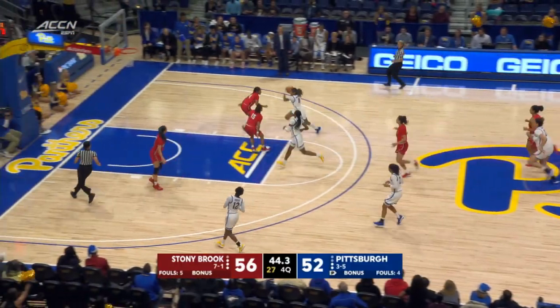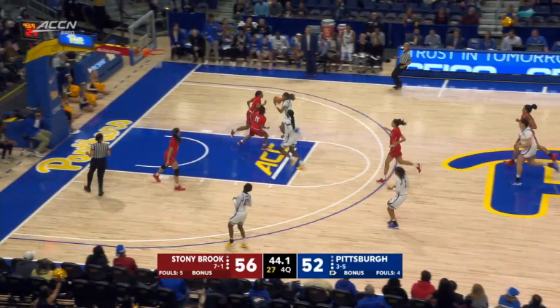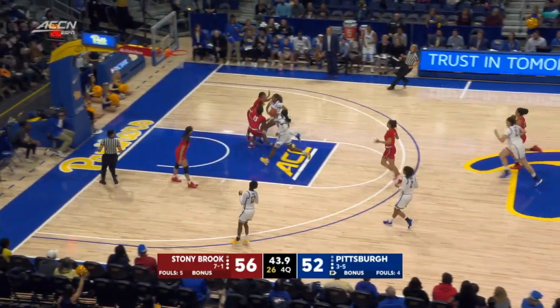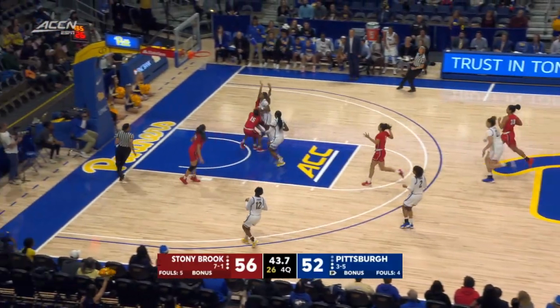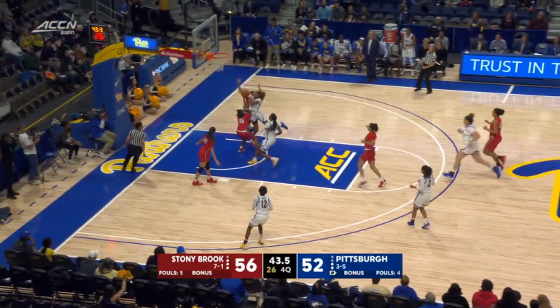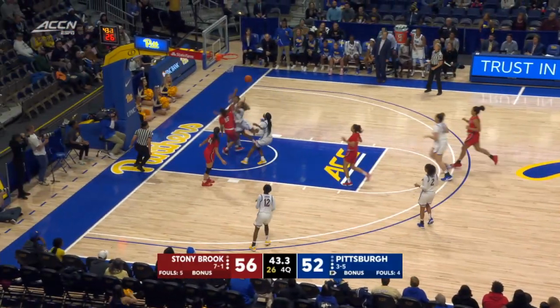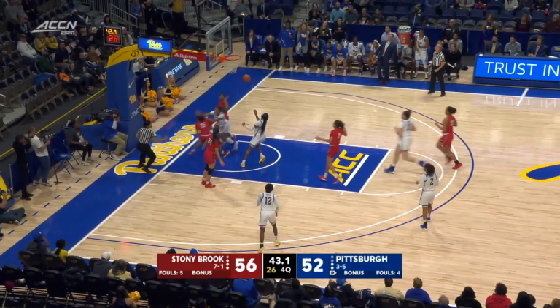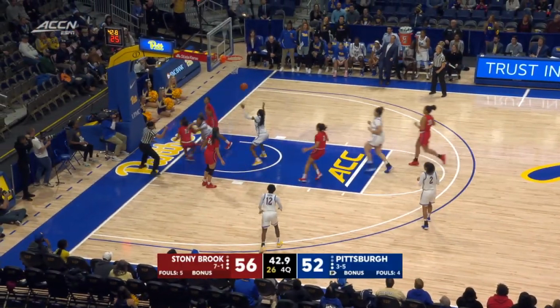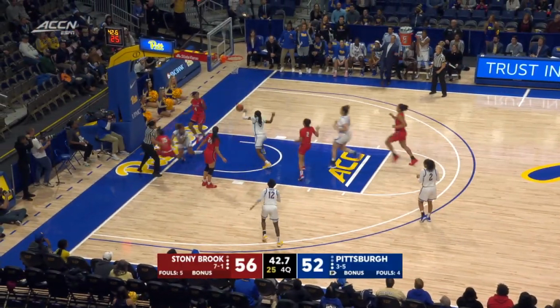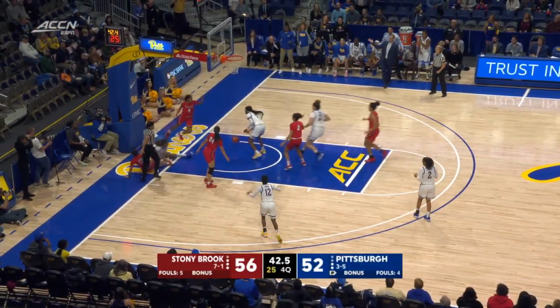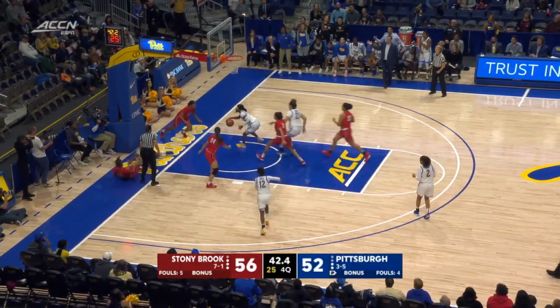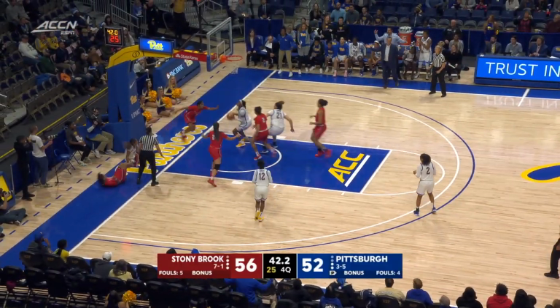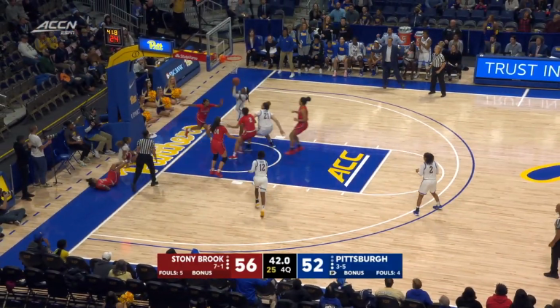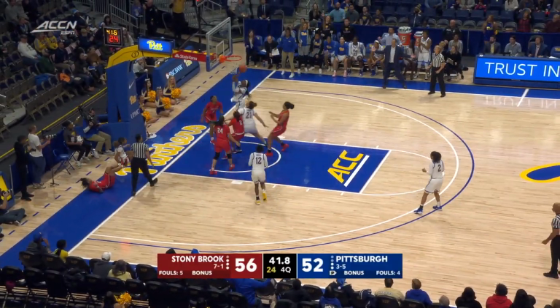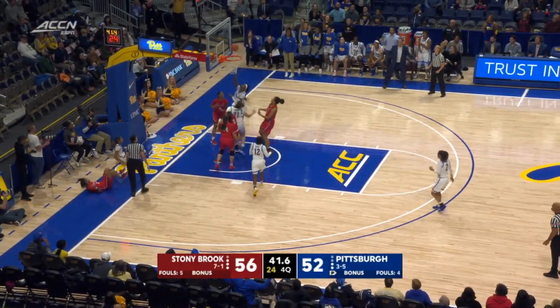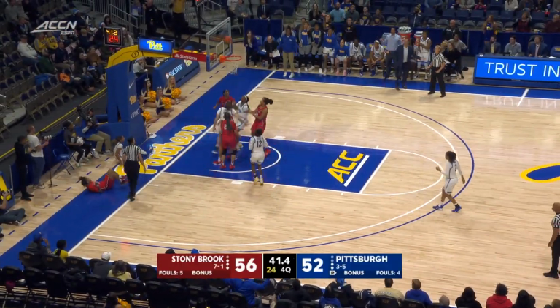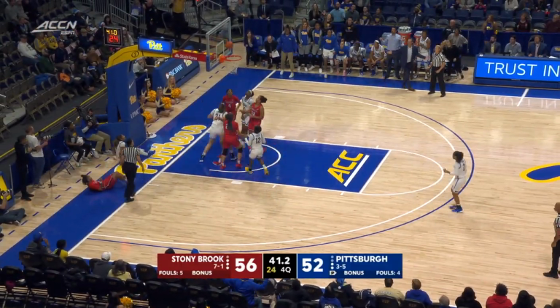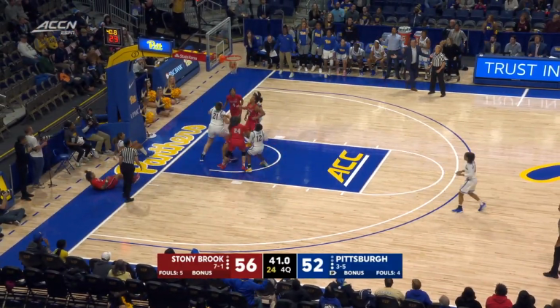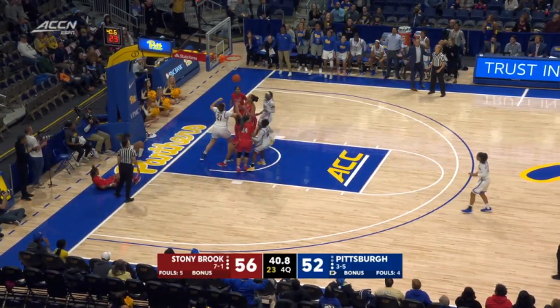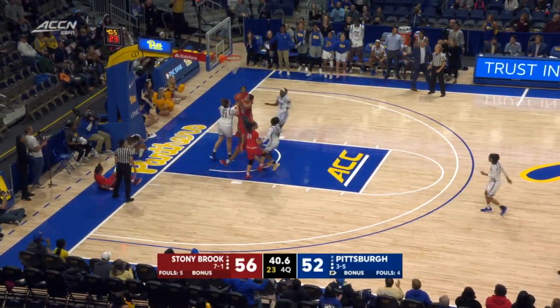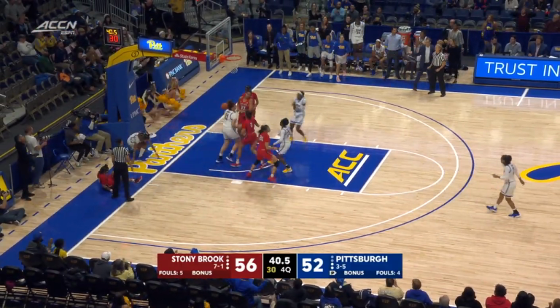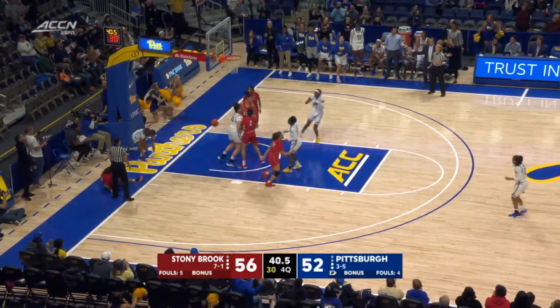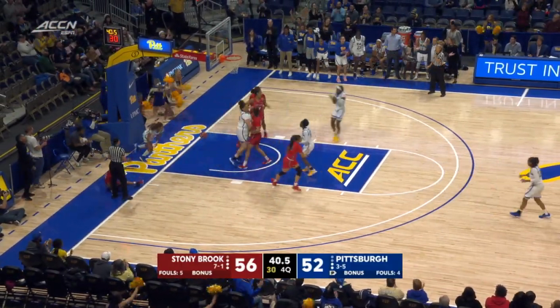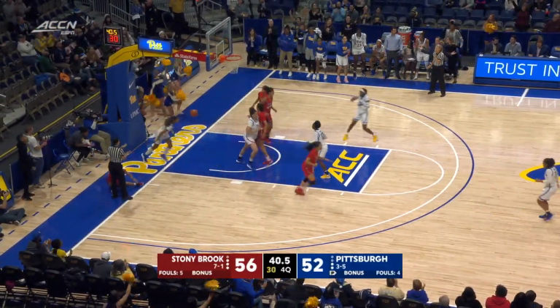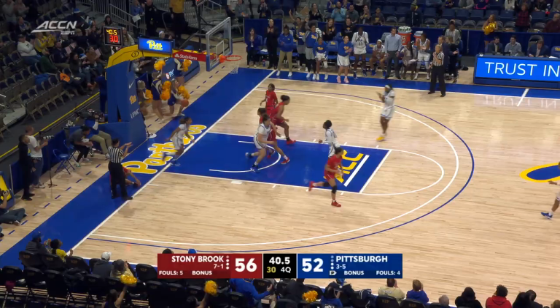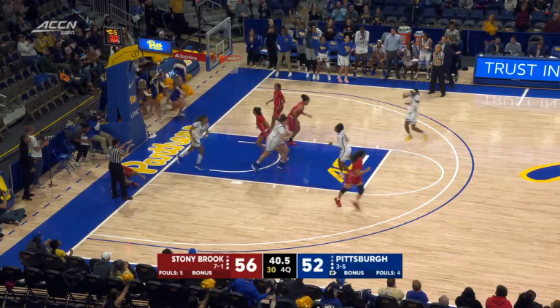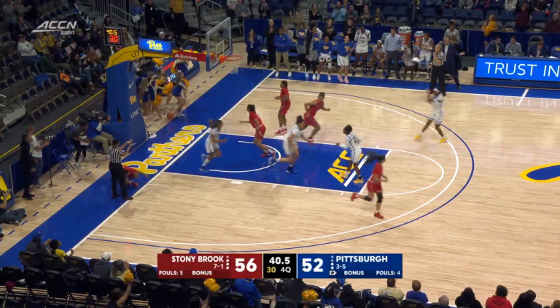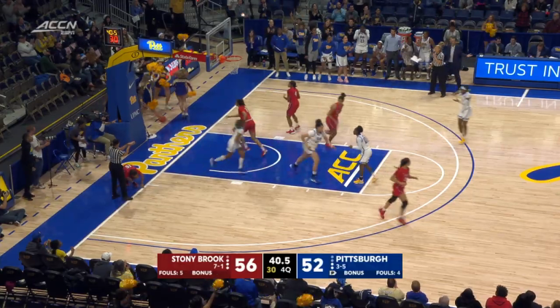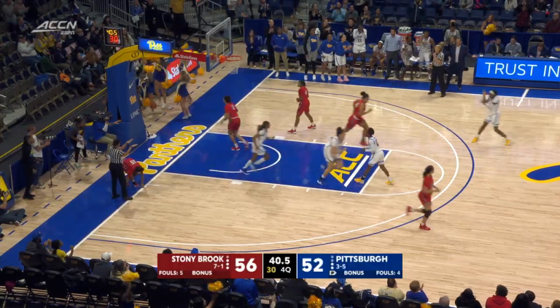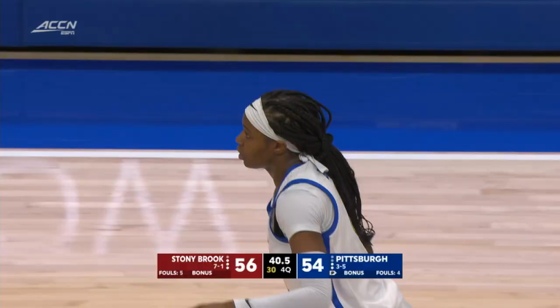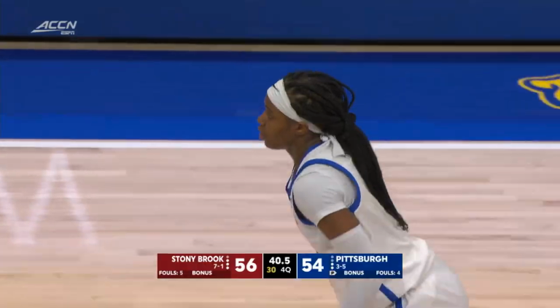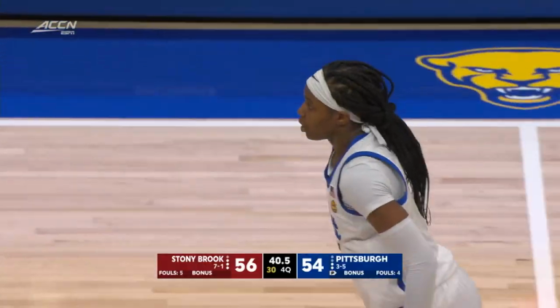Hayford driving — nothing called. But Brown is there for the offensive put-back. It's a two-point game.